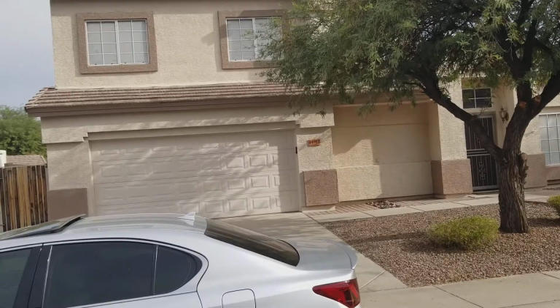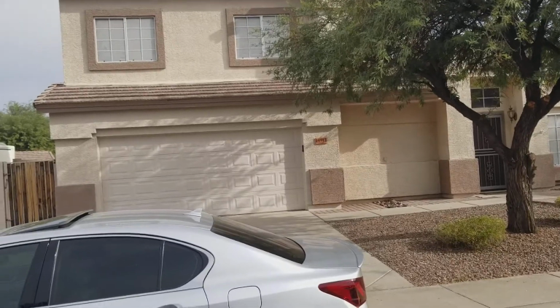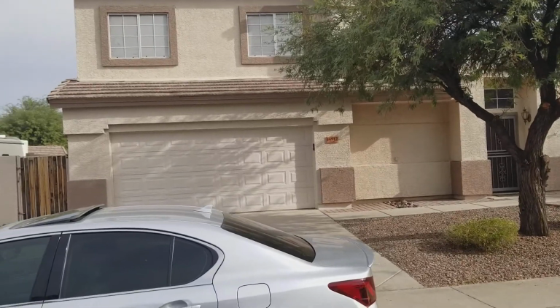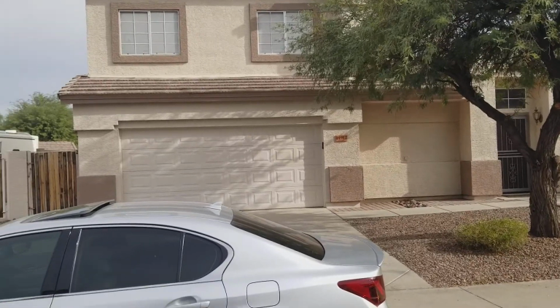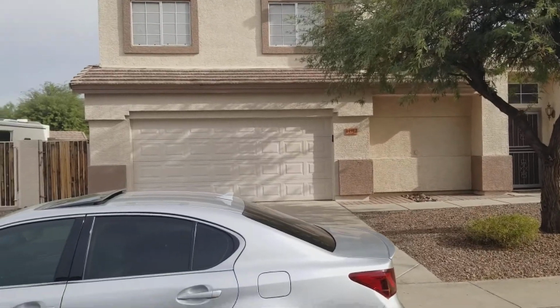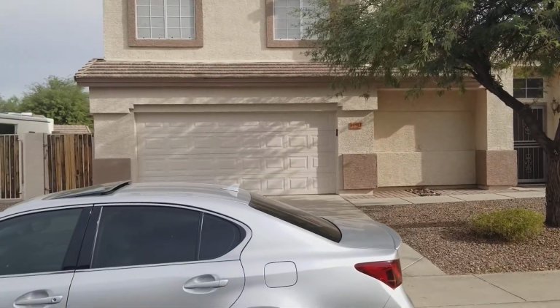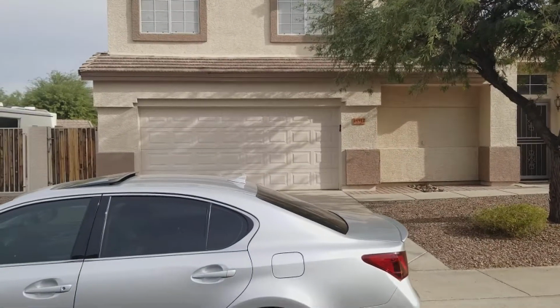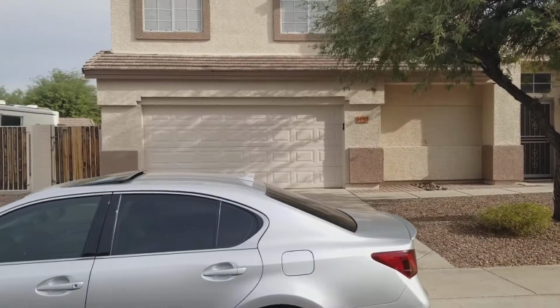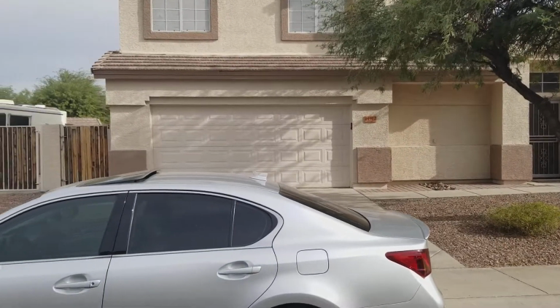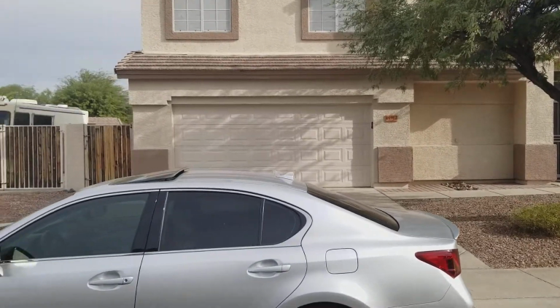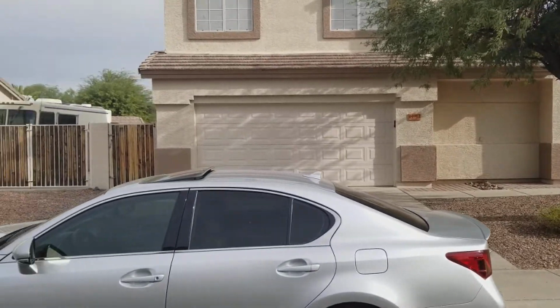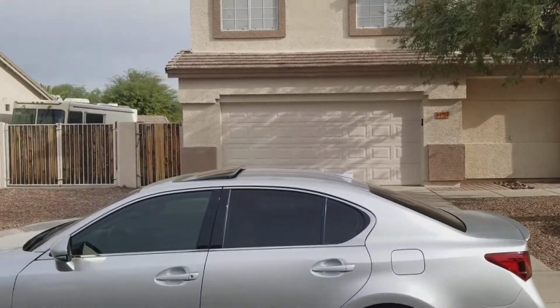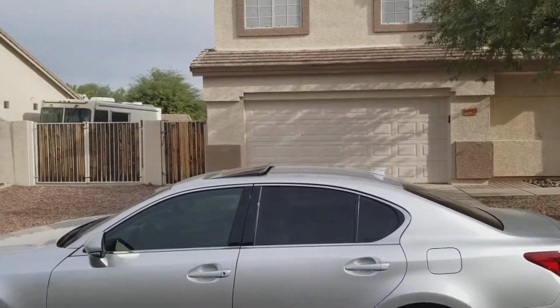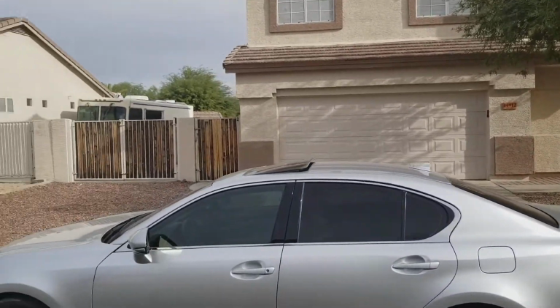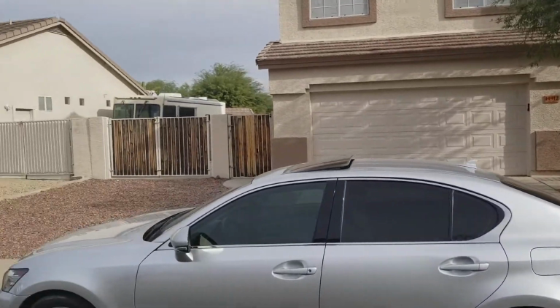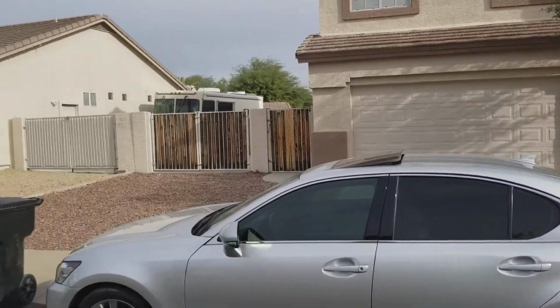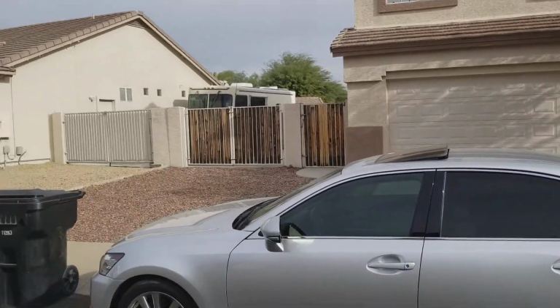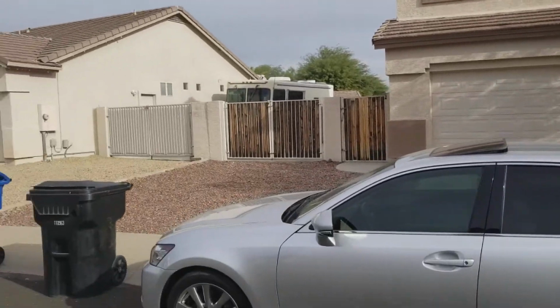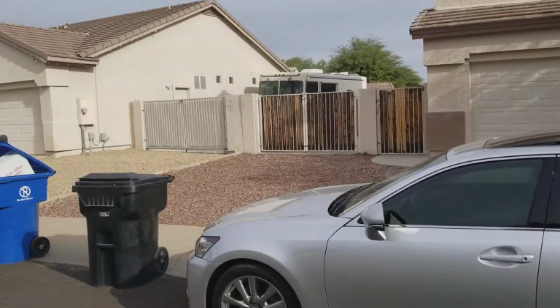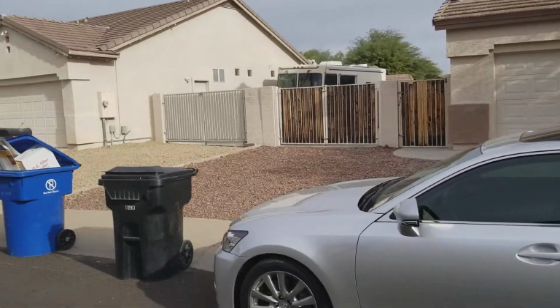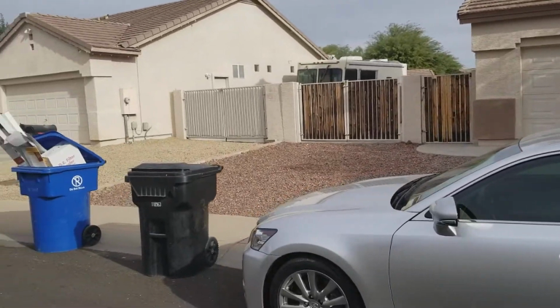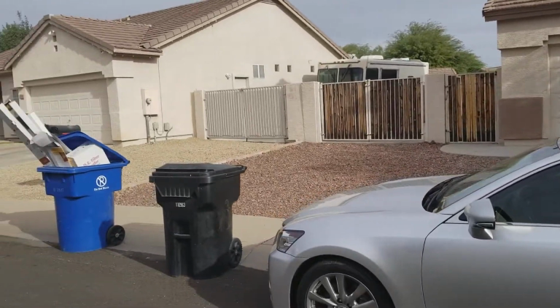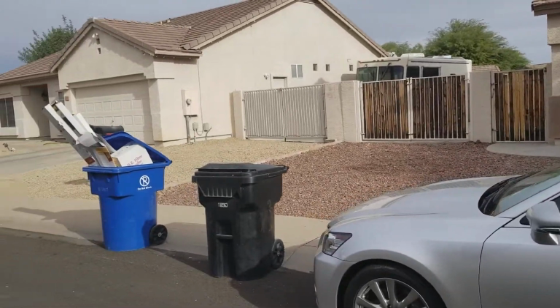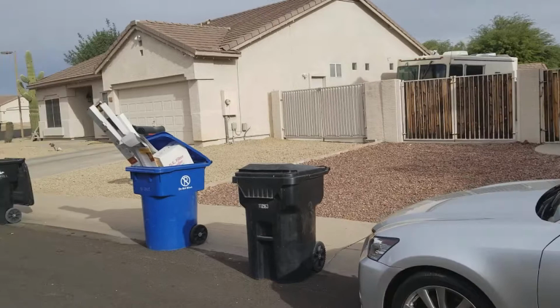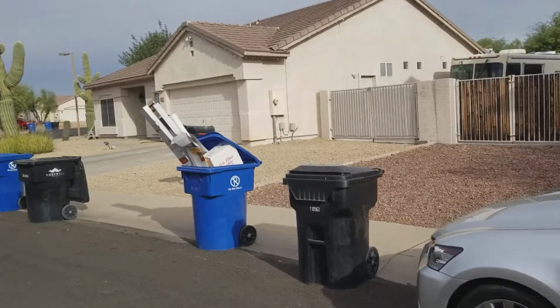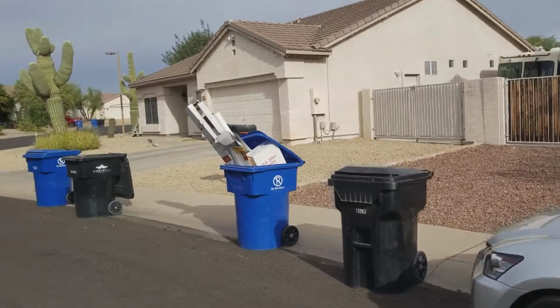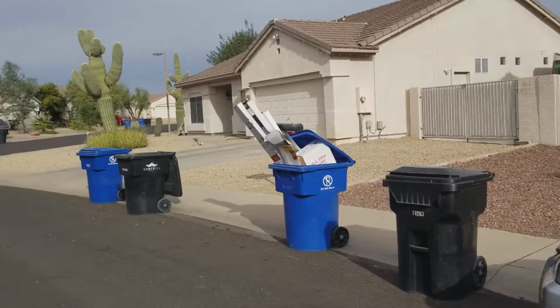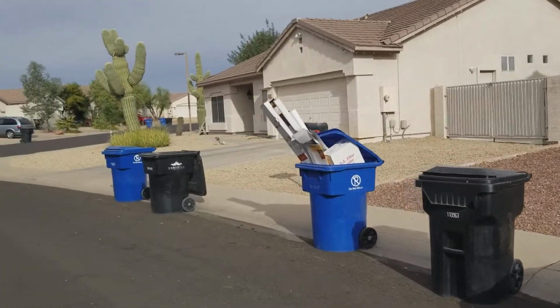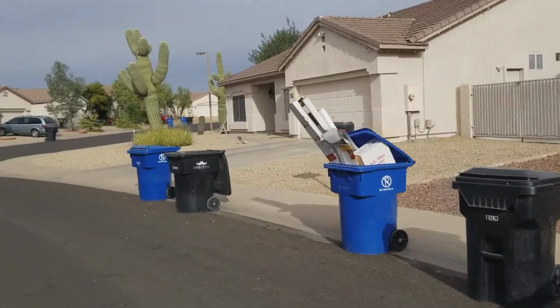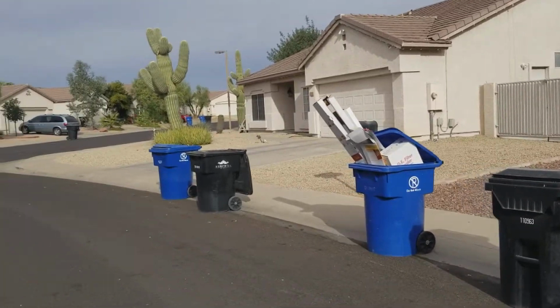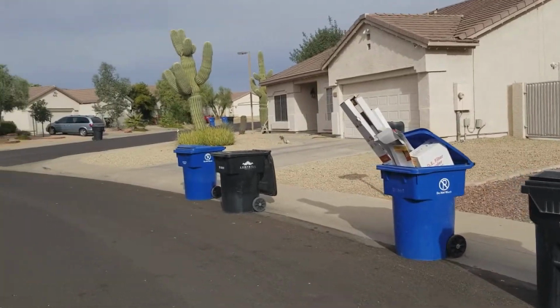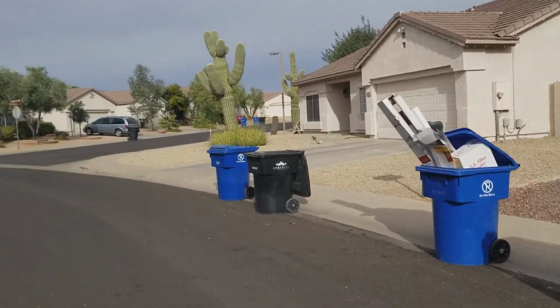Okay guys, 14912 West Lupine Lane in Surprise.